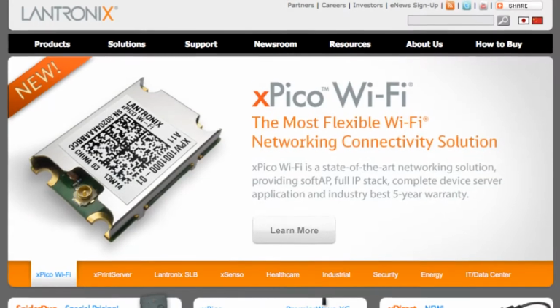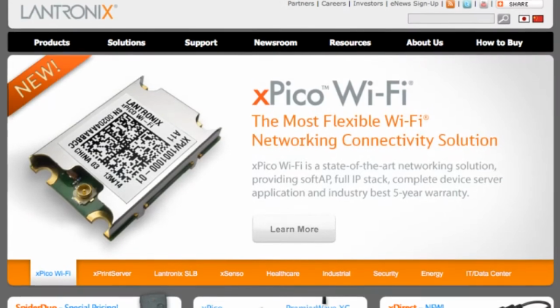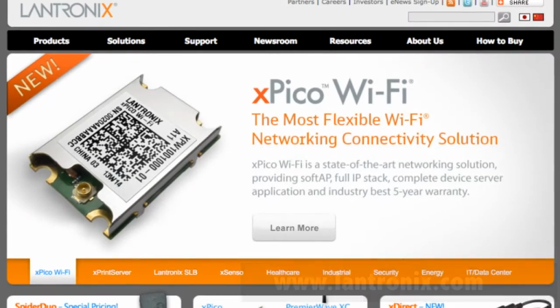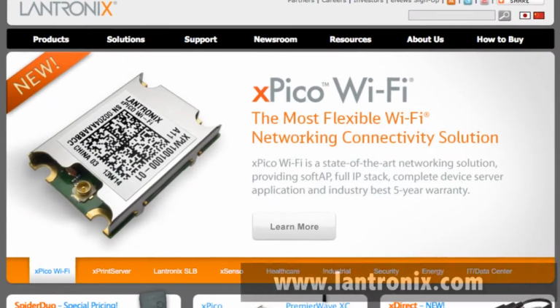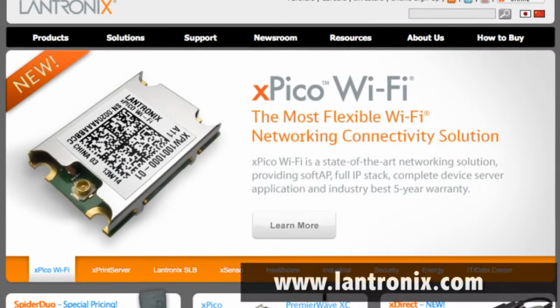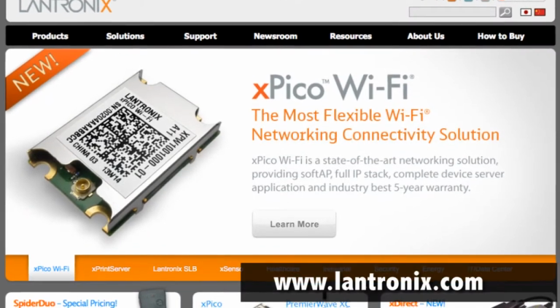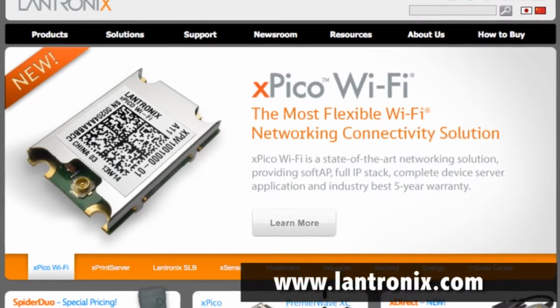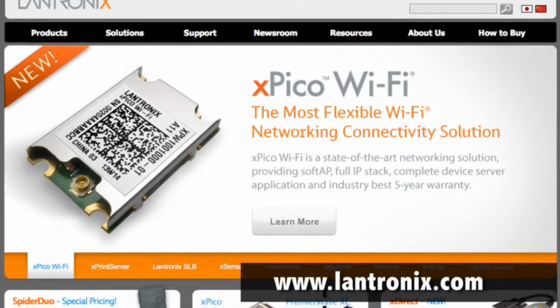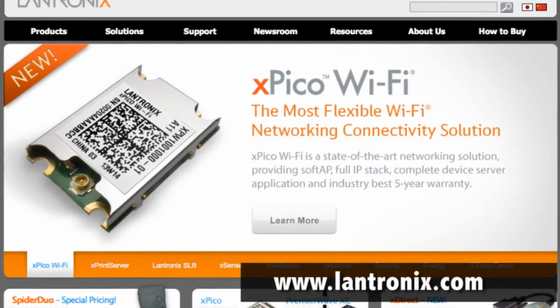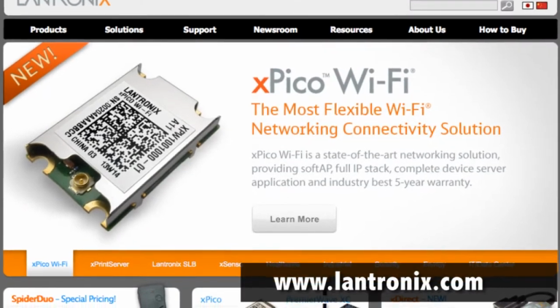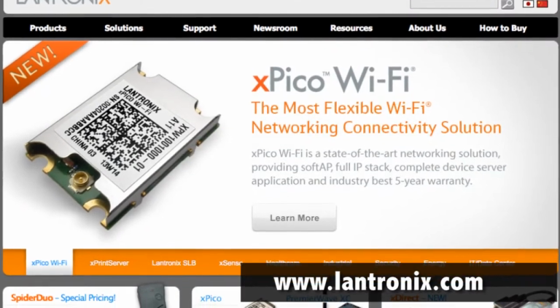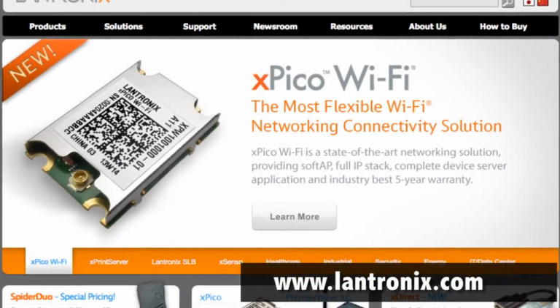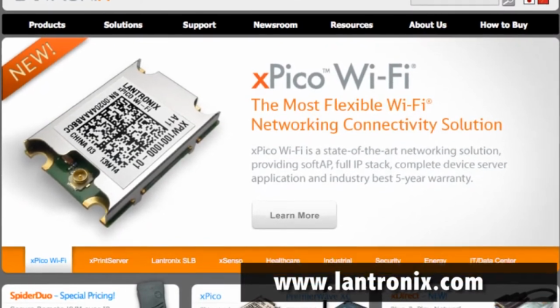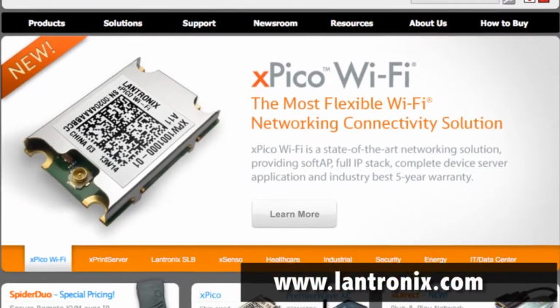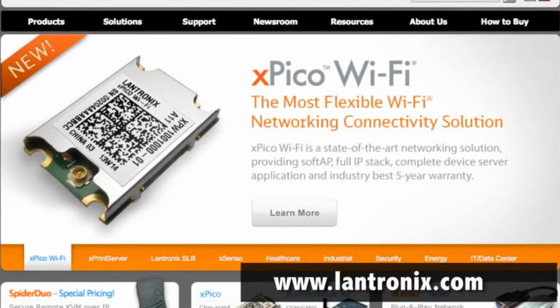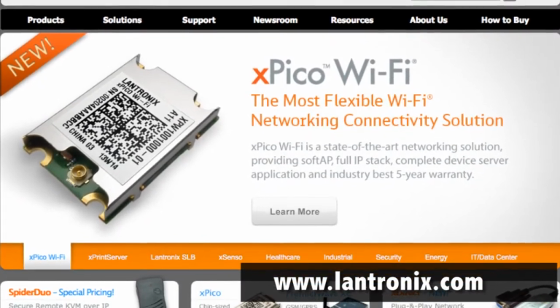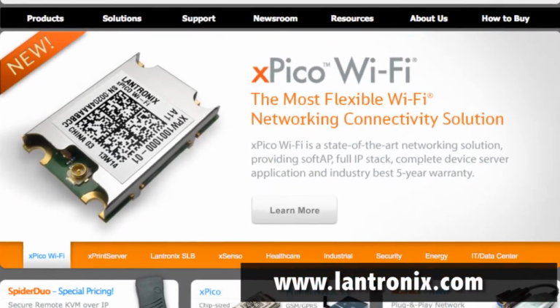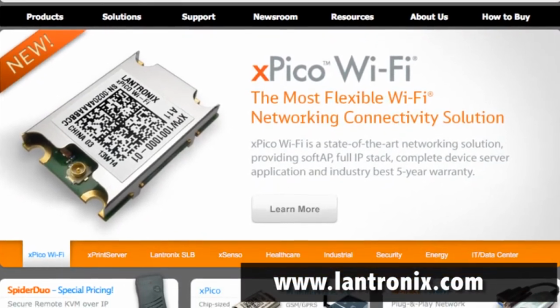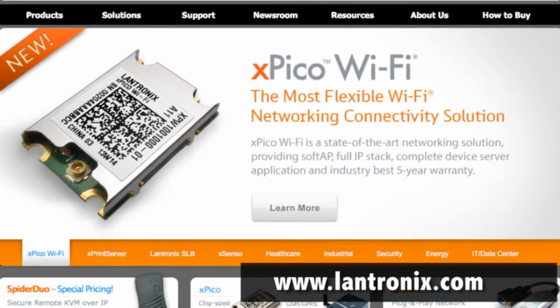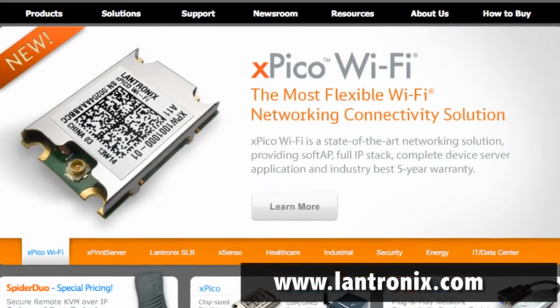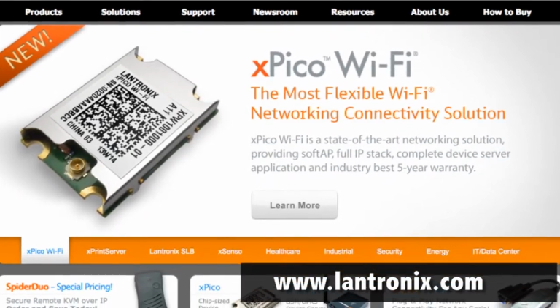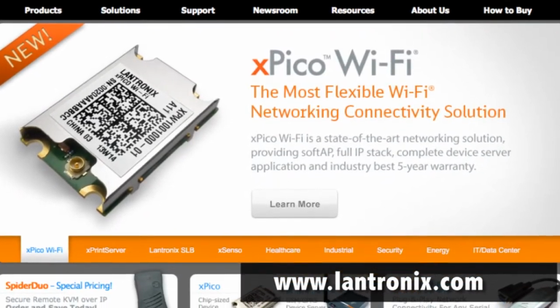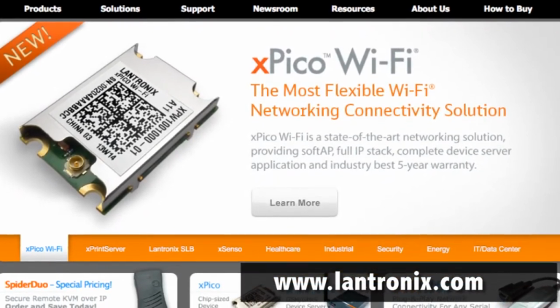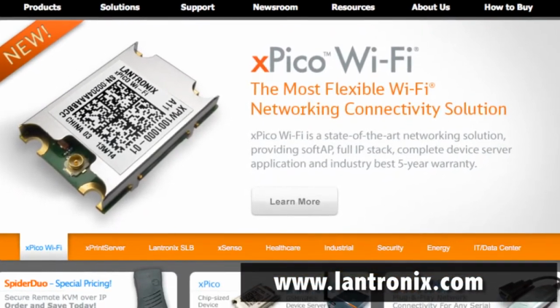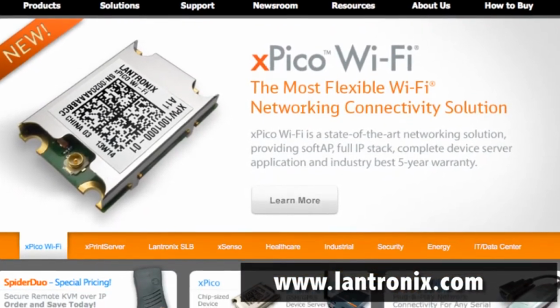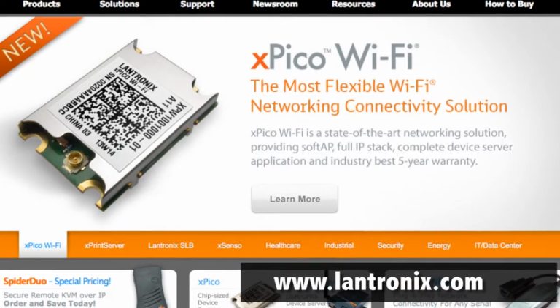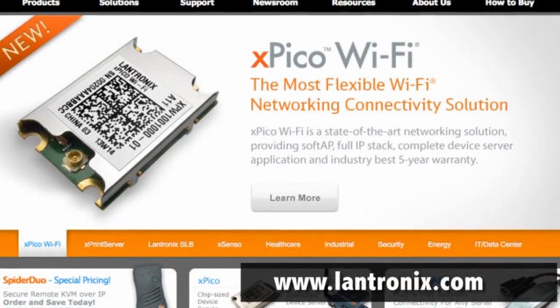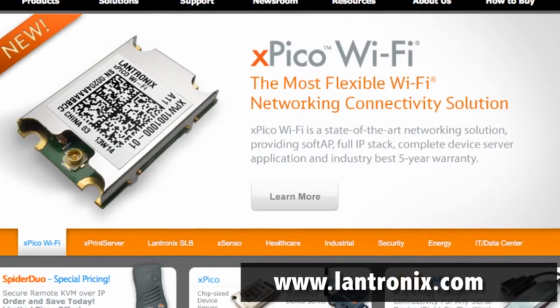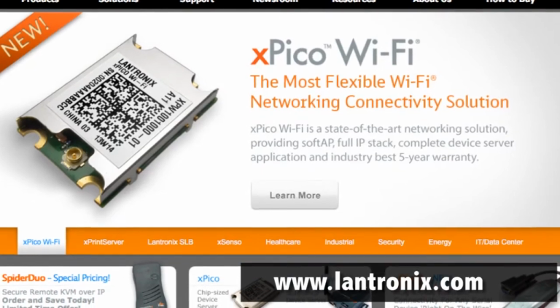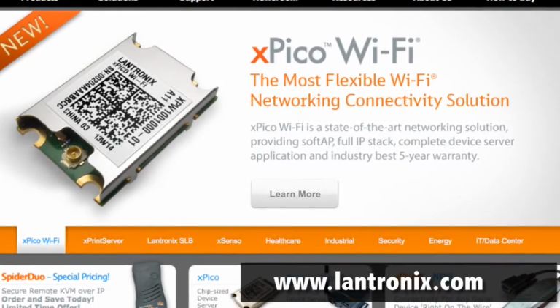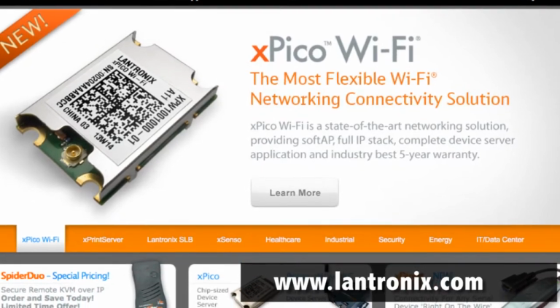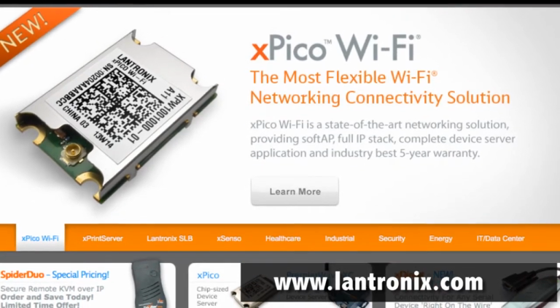For more information on the Xpico Wi-Fi Server Device, visit www.lantronics.com.